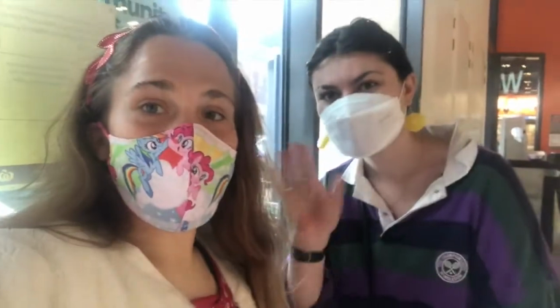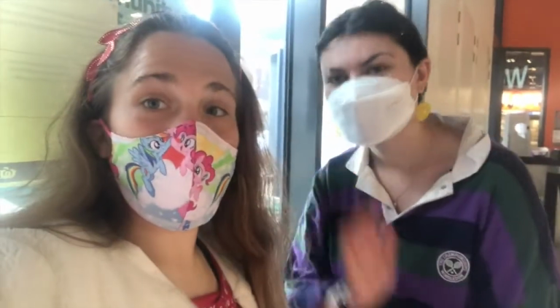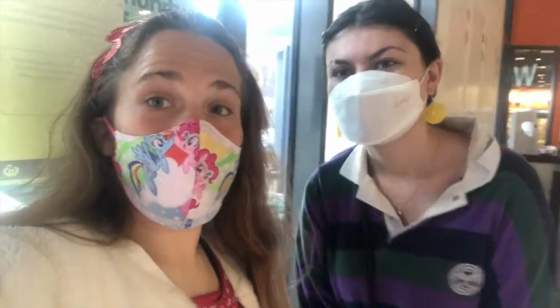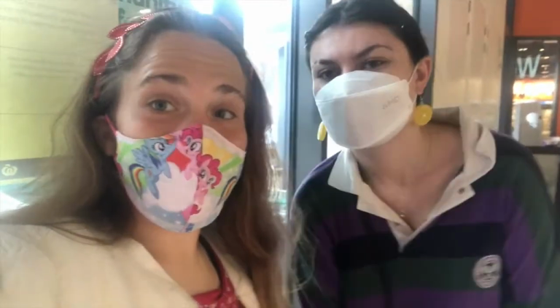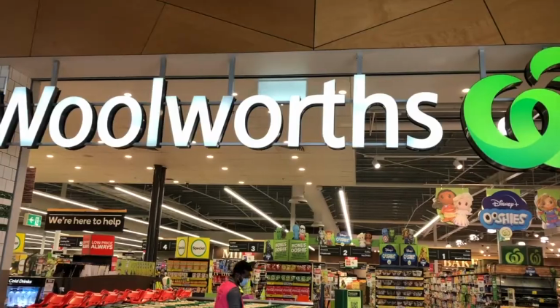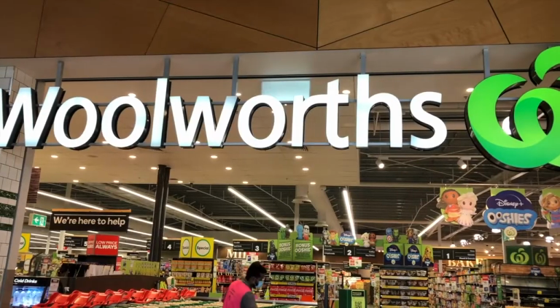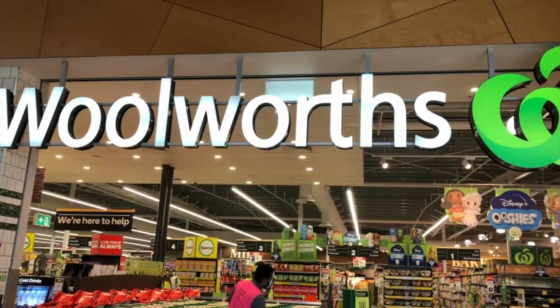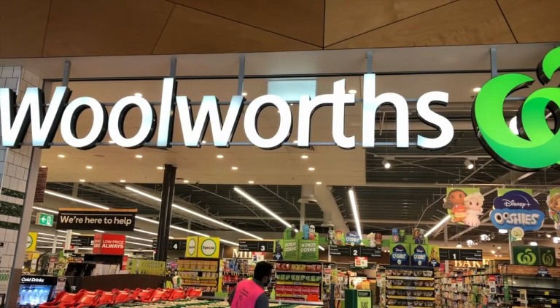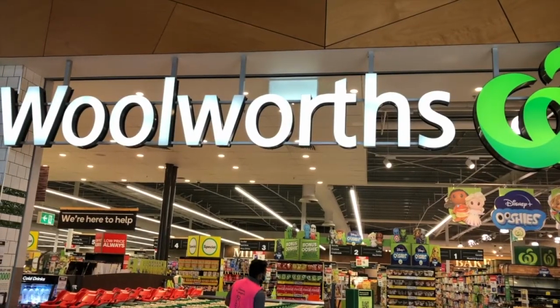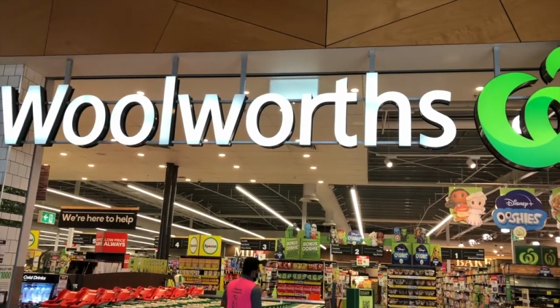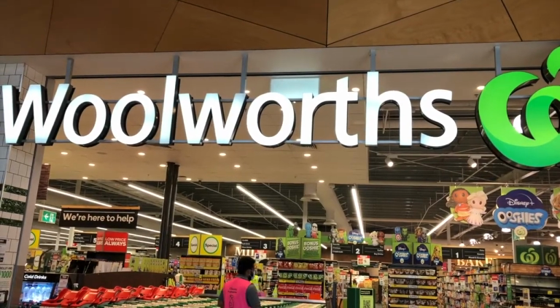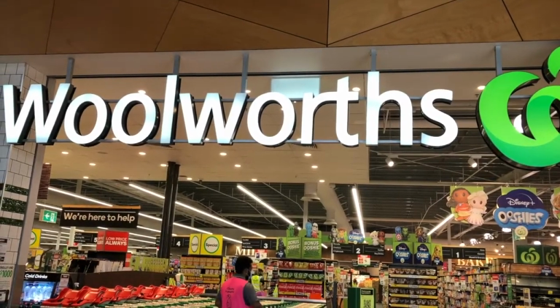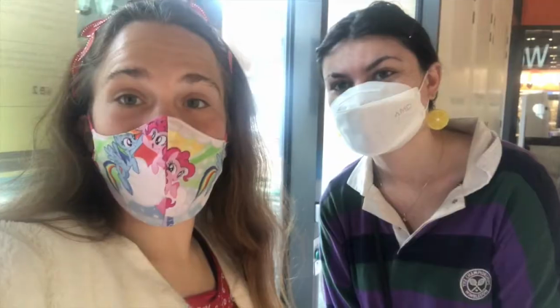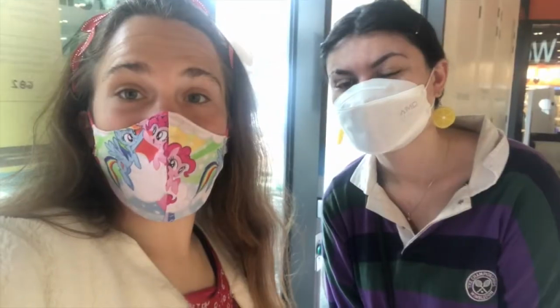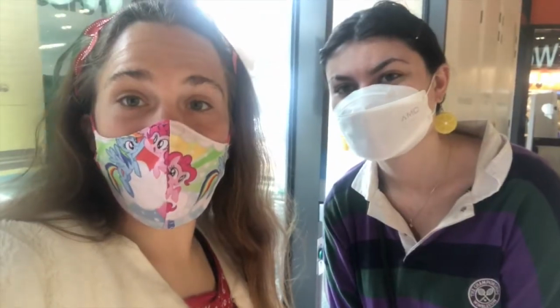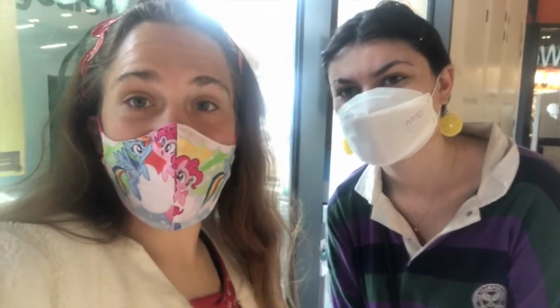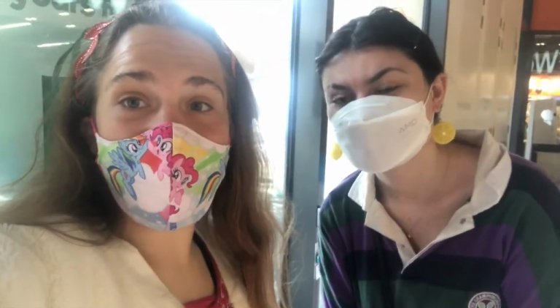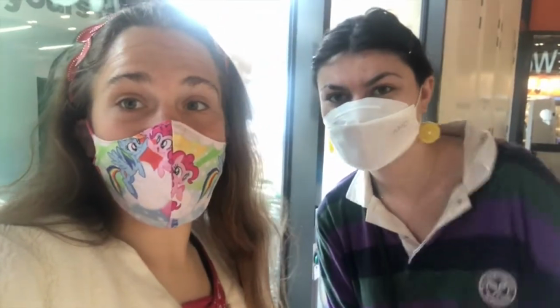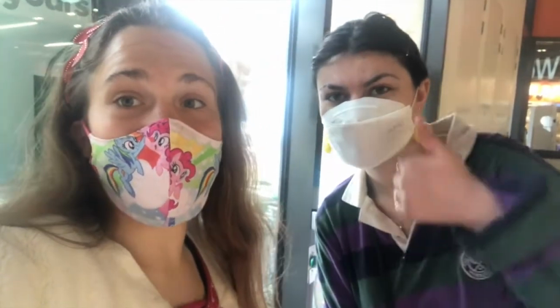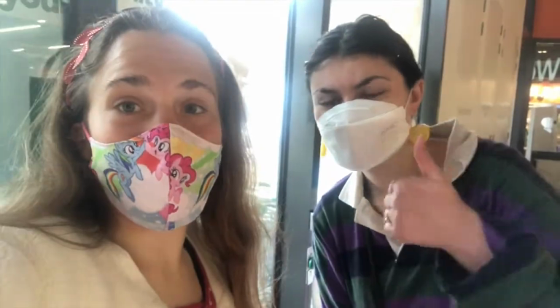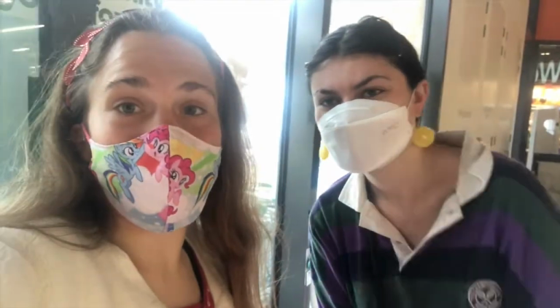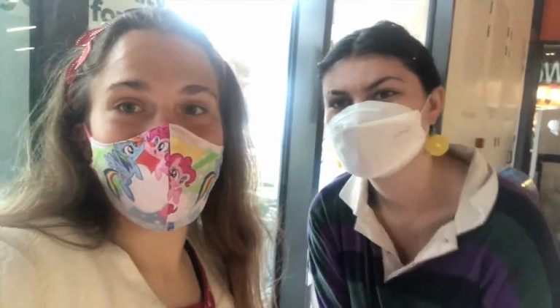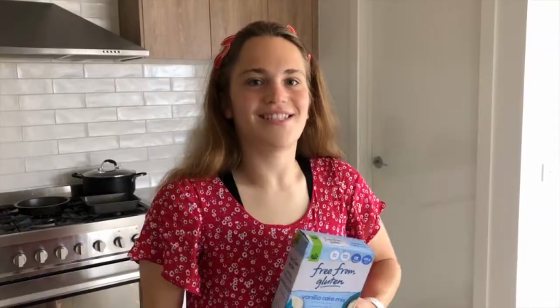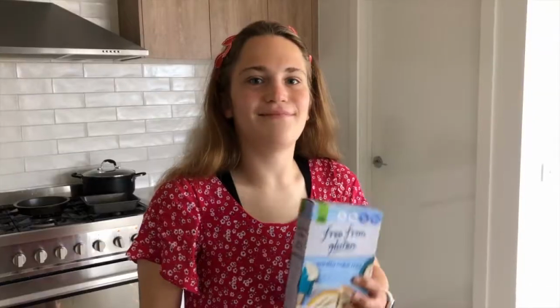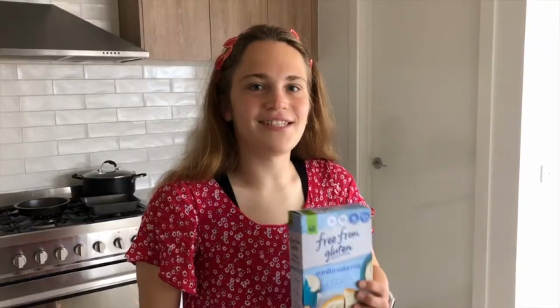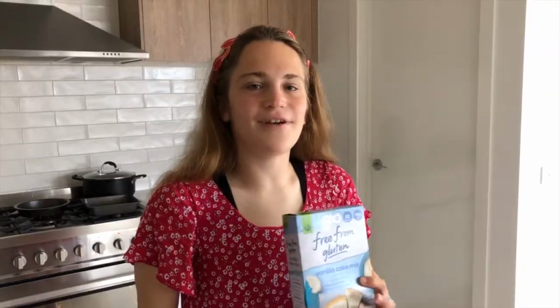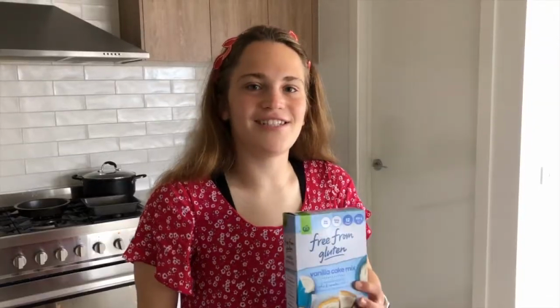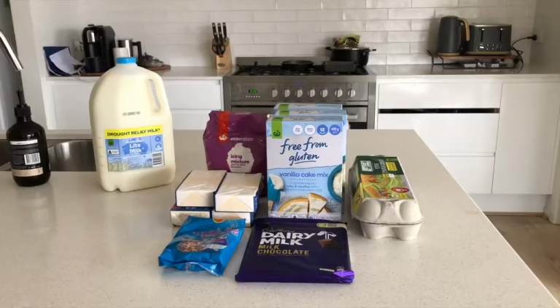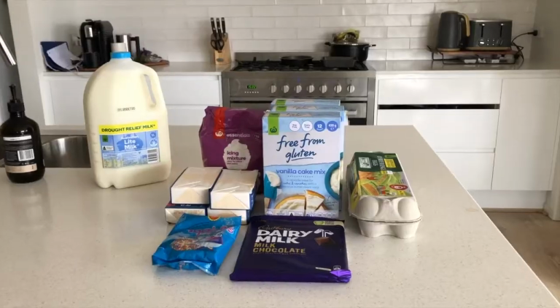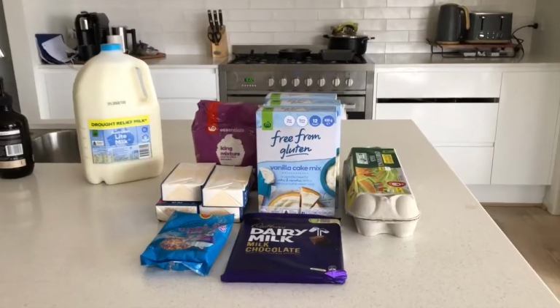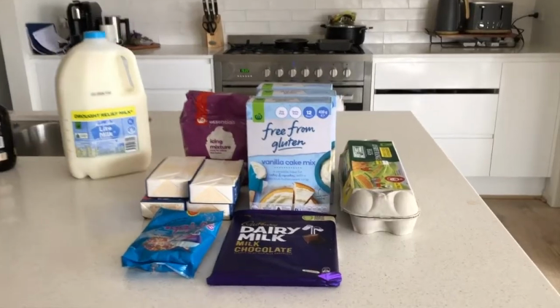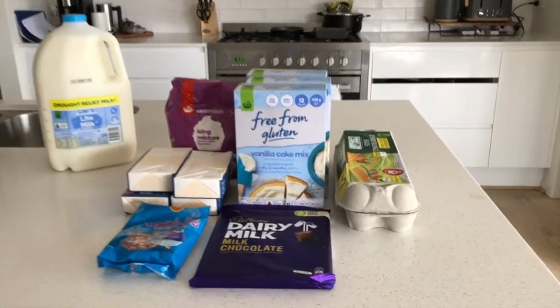I'm at Woolies doing my grocery shop to make my rainbow cake and my cake pops. This is a massive project, so we'll be working all day.